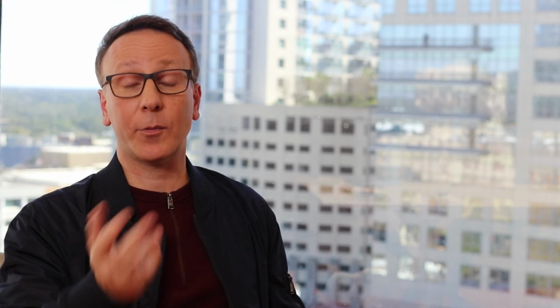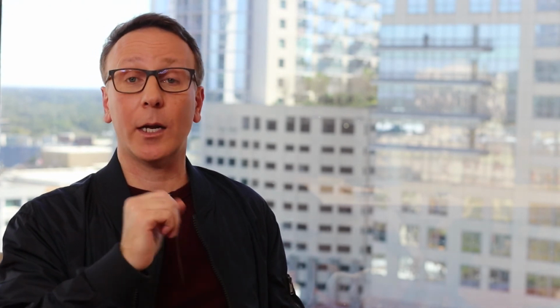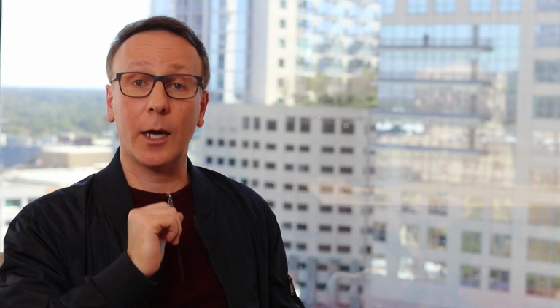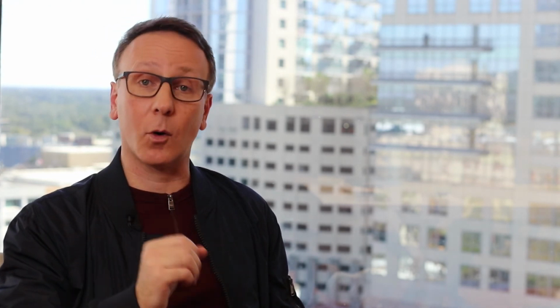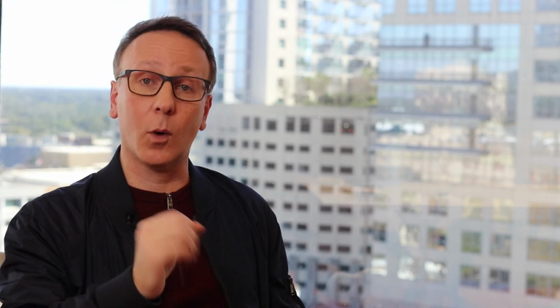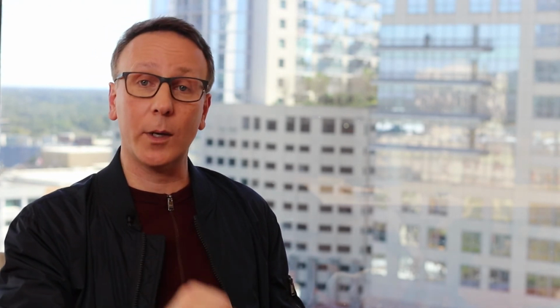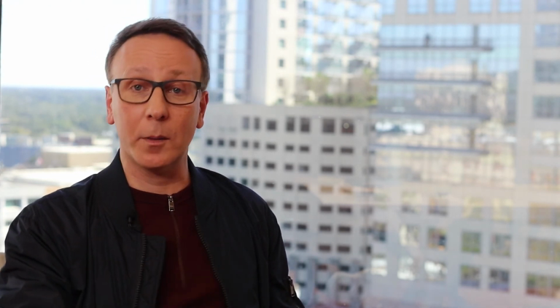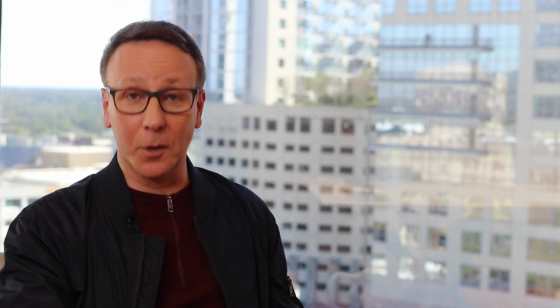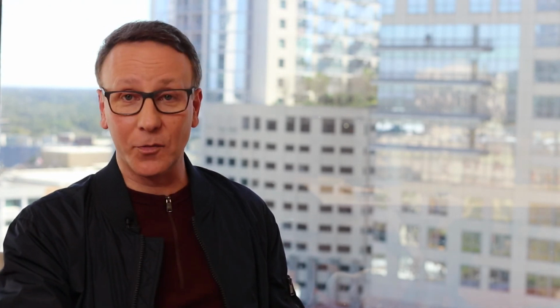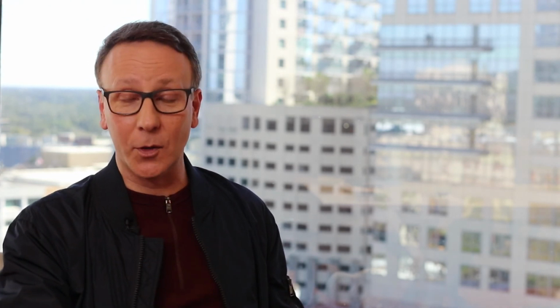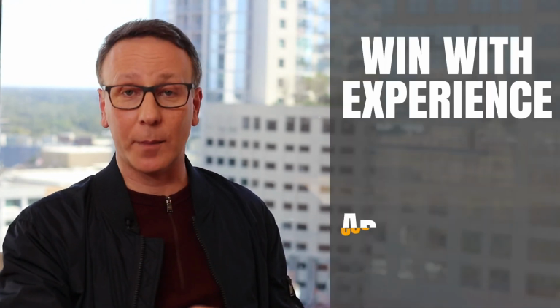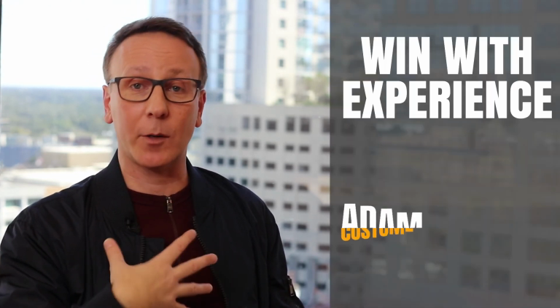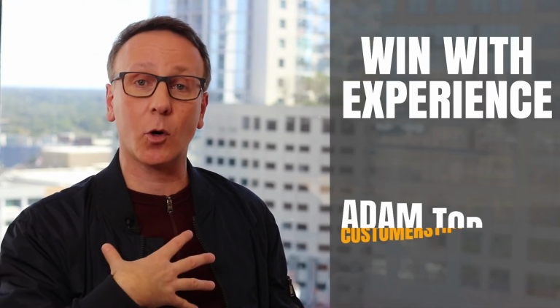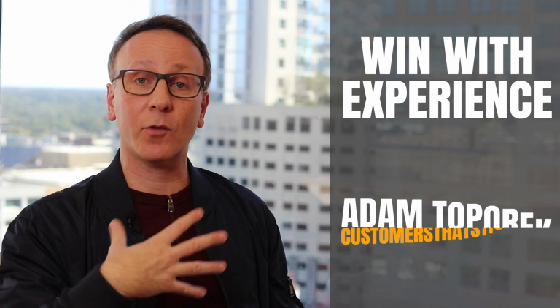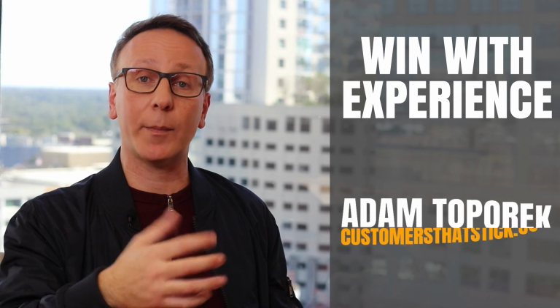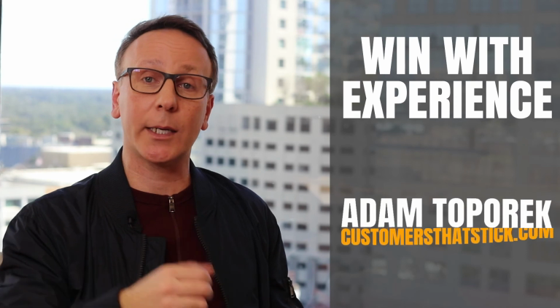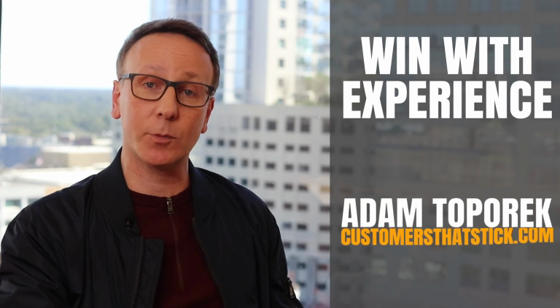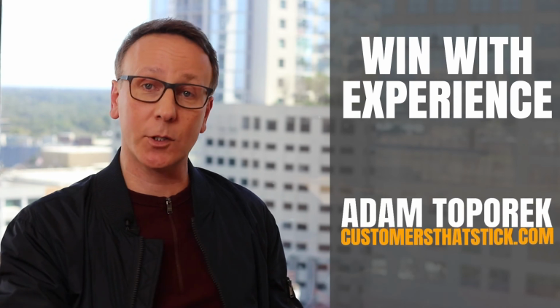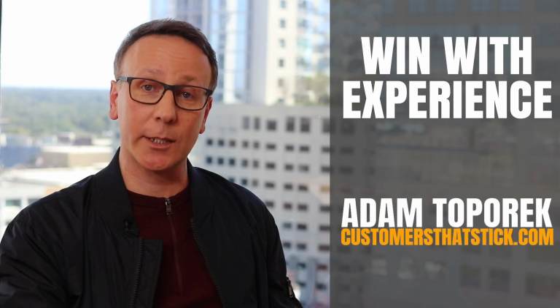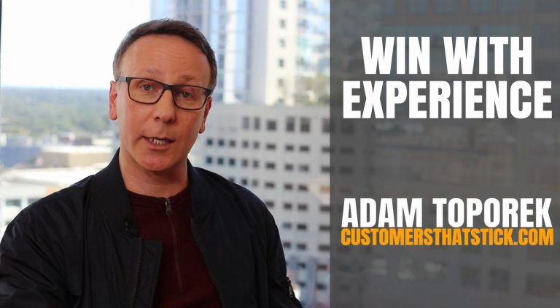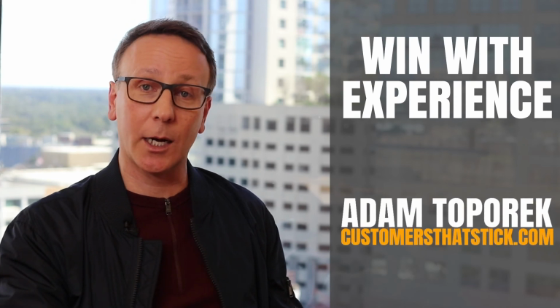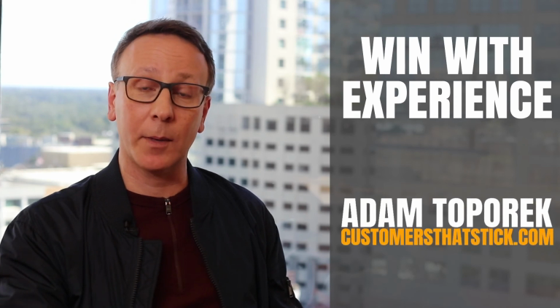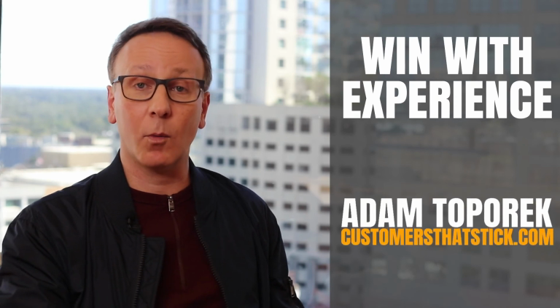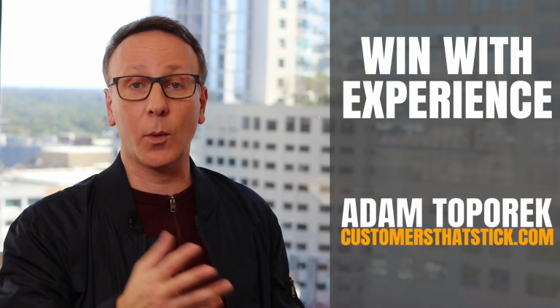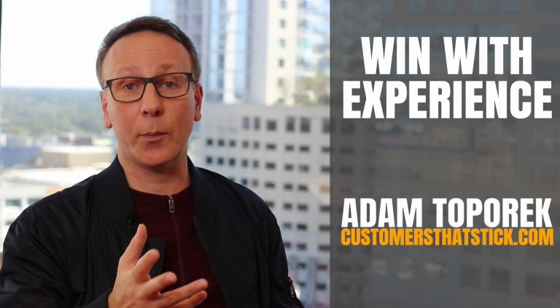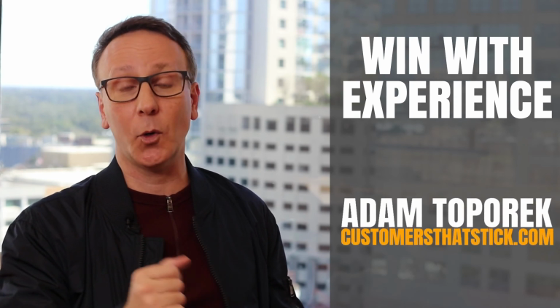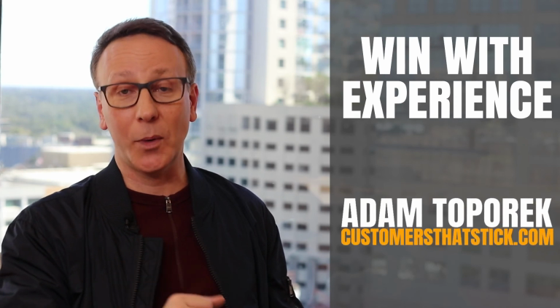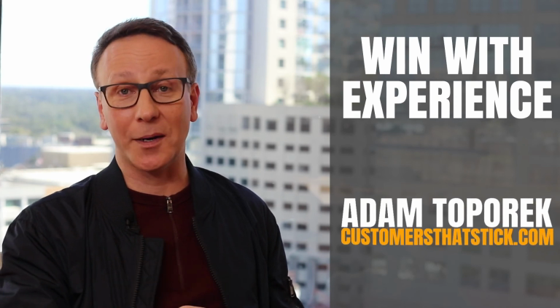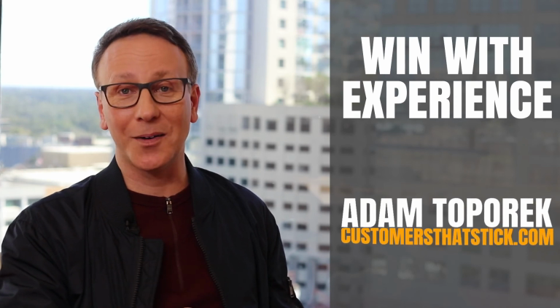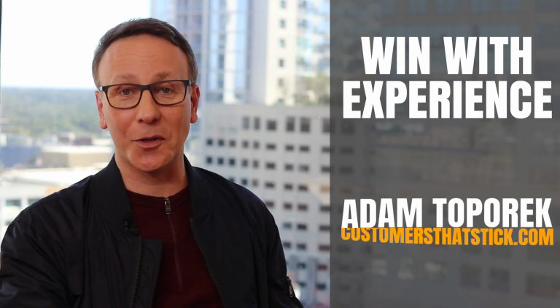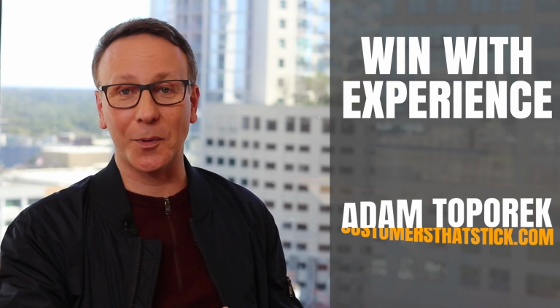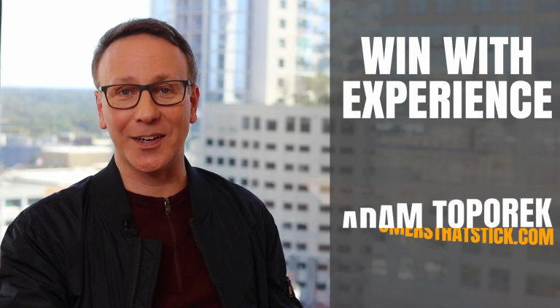That has been another One Win Book Review. I'm Matt. You can find me at customersatstick.com, where we help you win with experience.